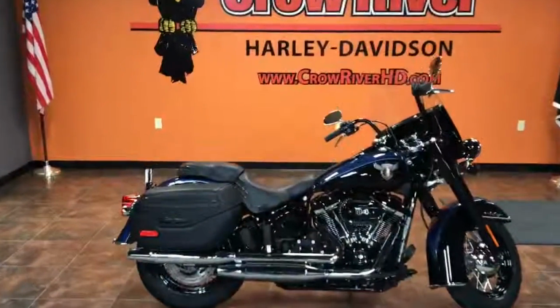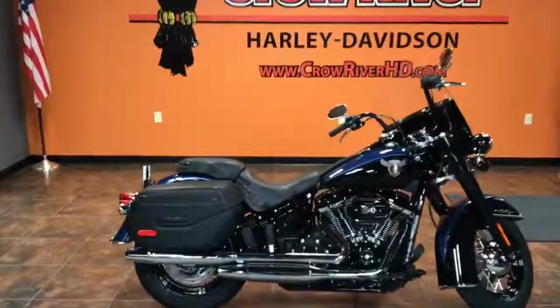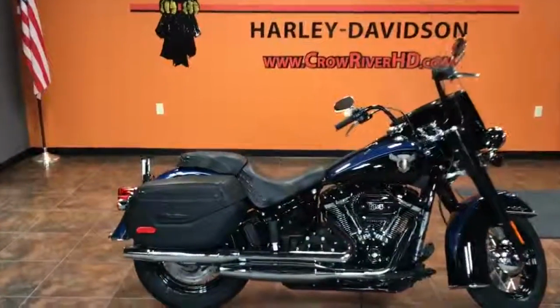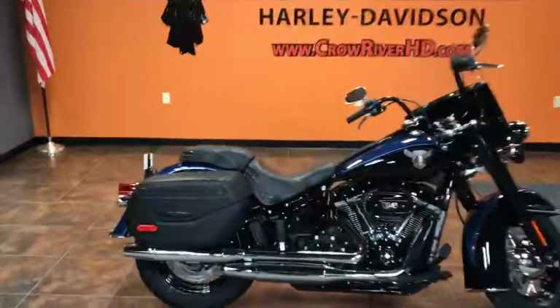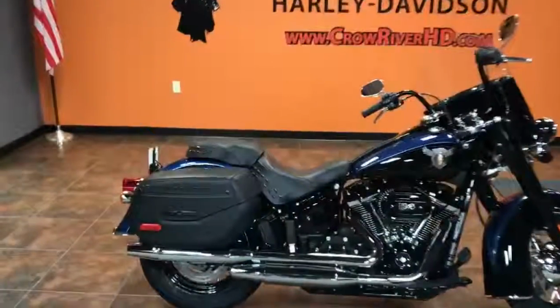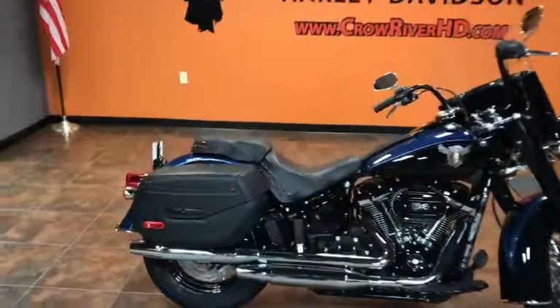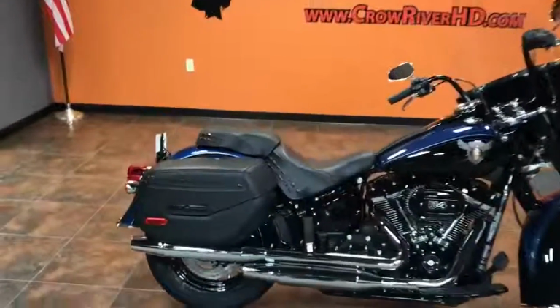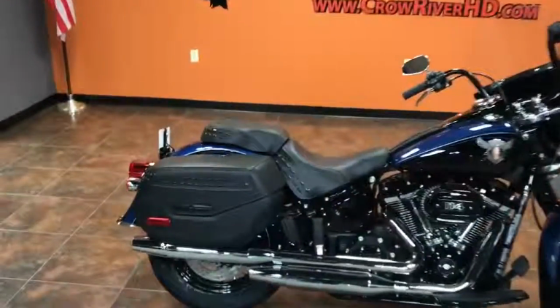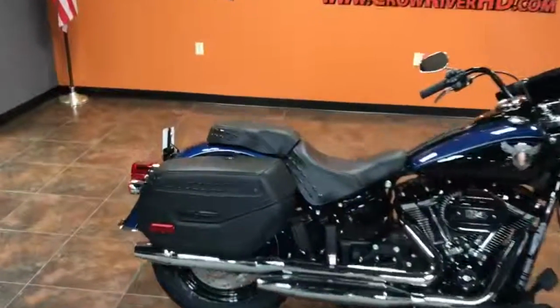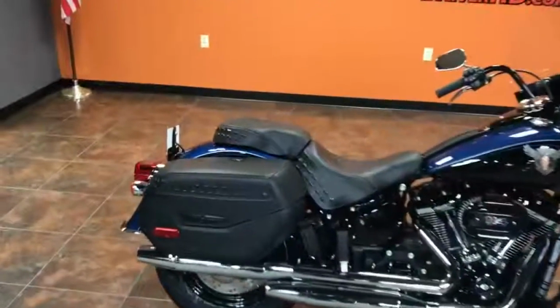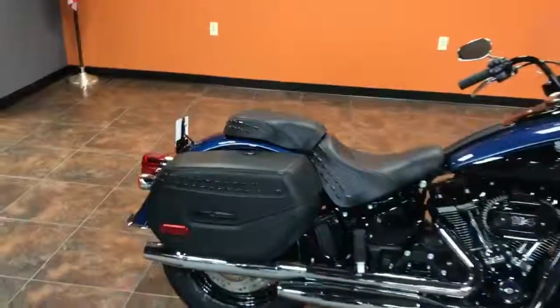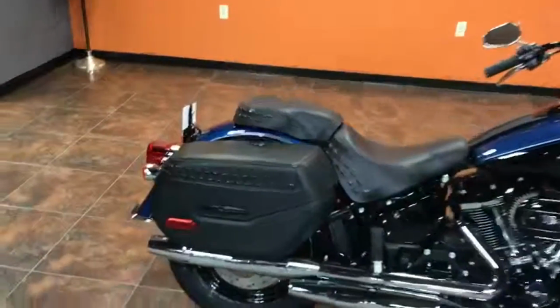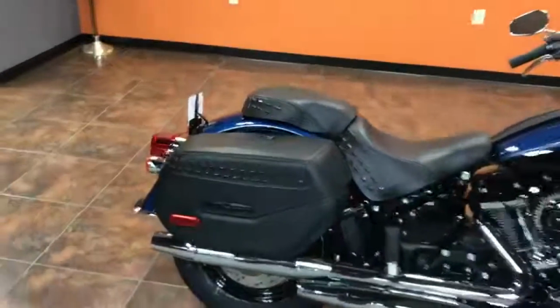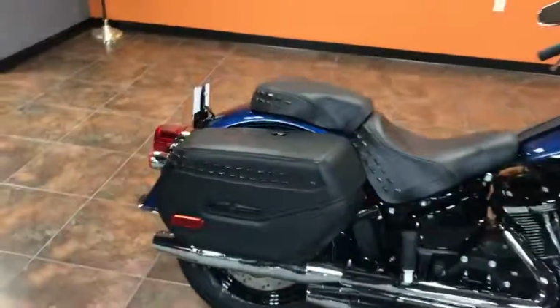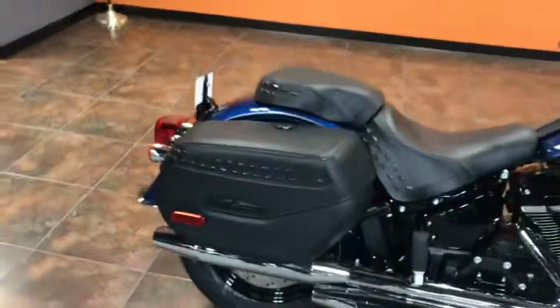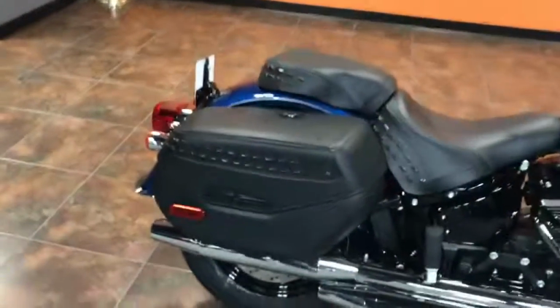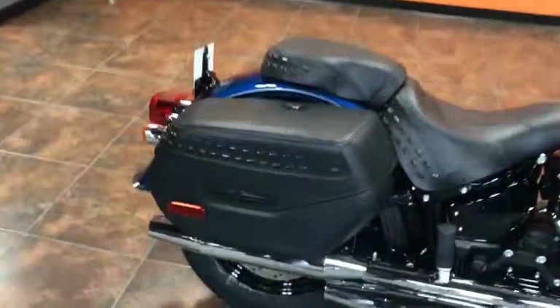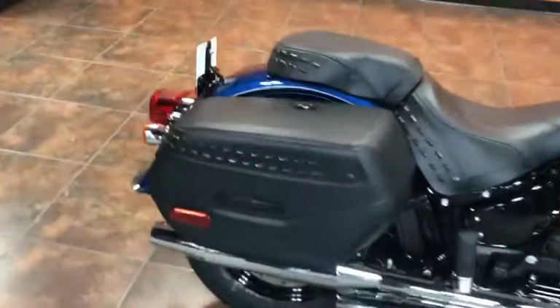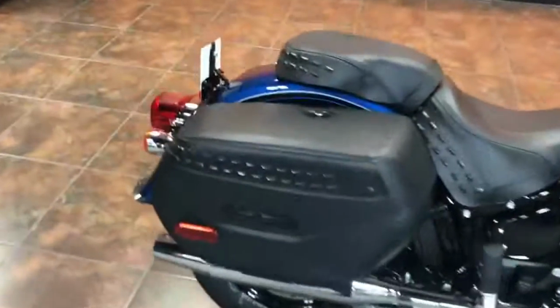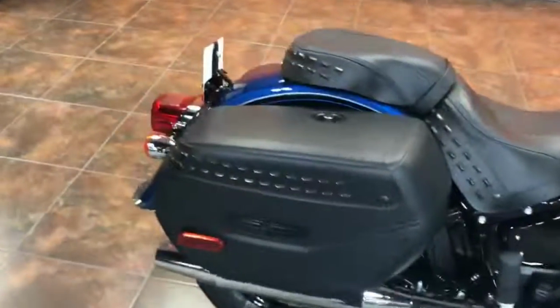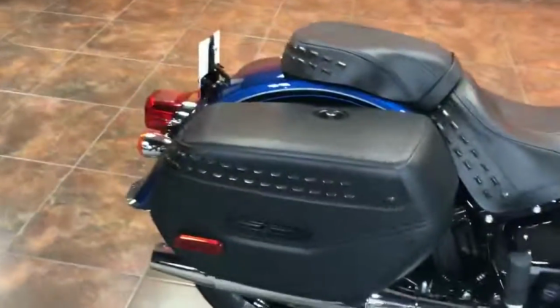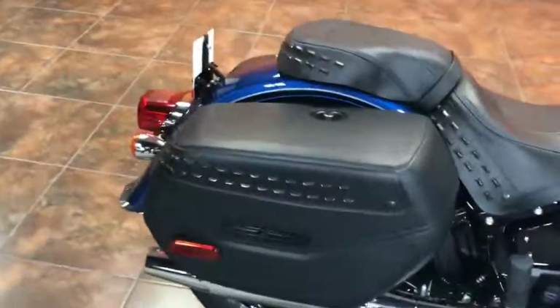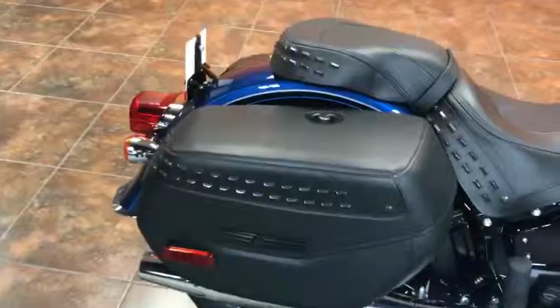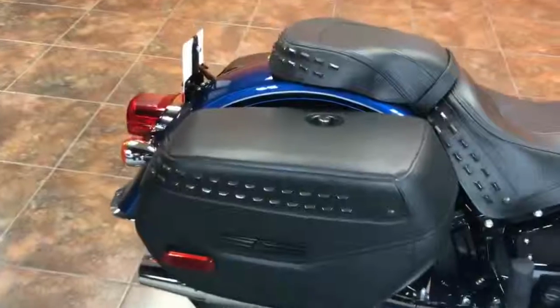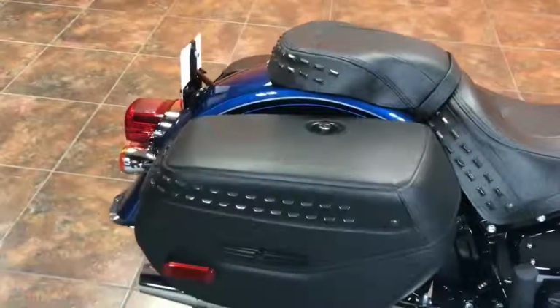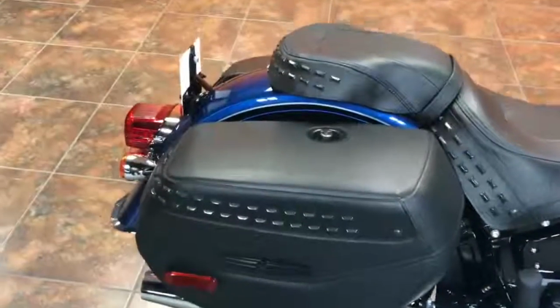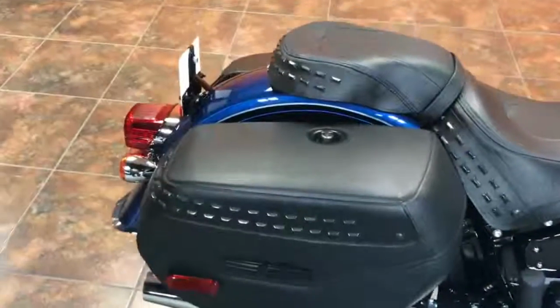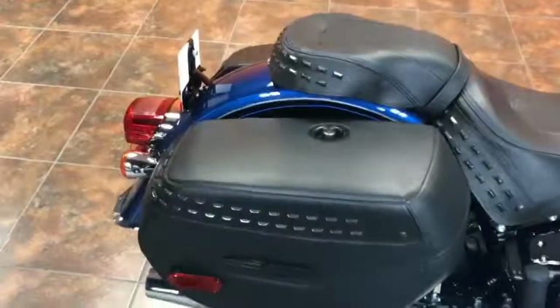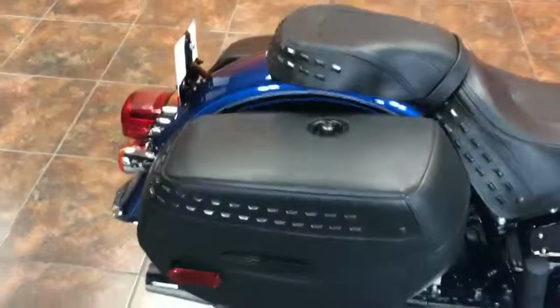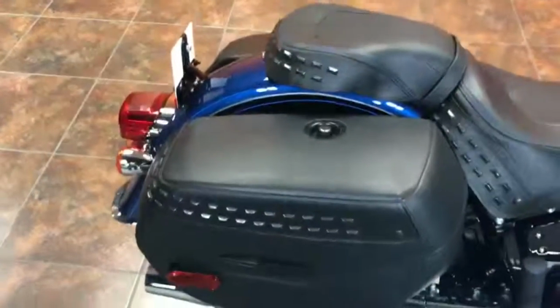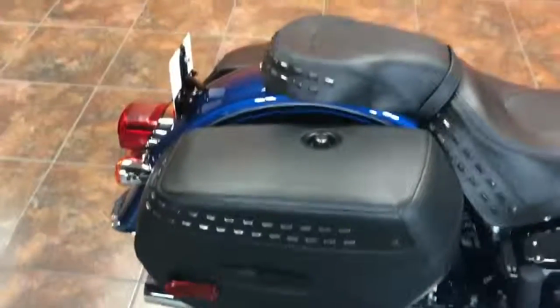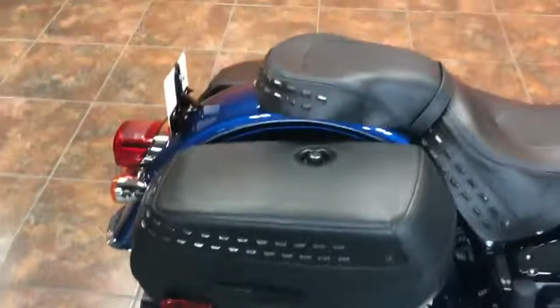Hey guys, your friends at Crow River Harley-Davidson in Delano, Minnesota coming at you with another bike. Check this one out.